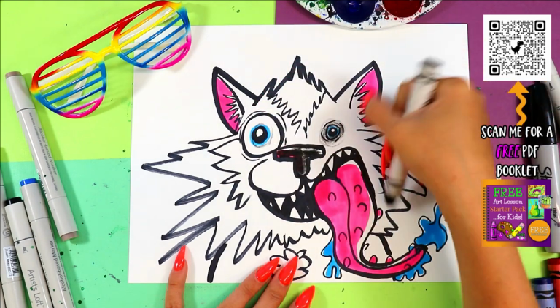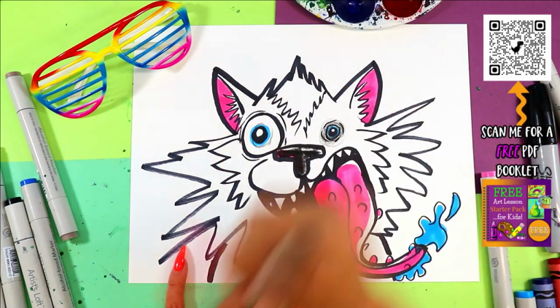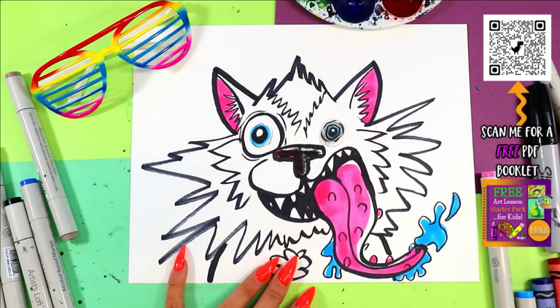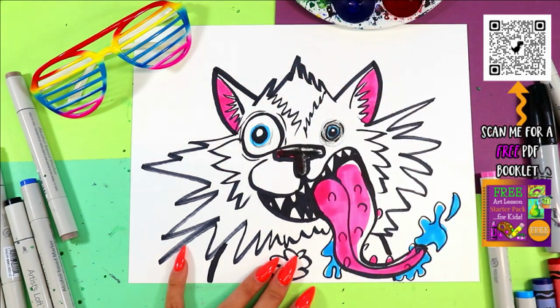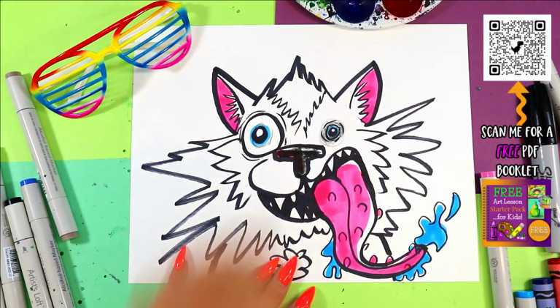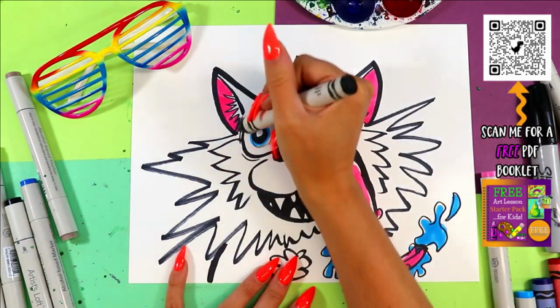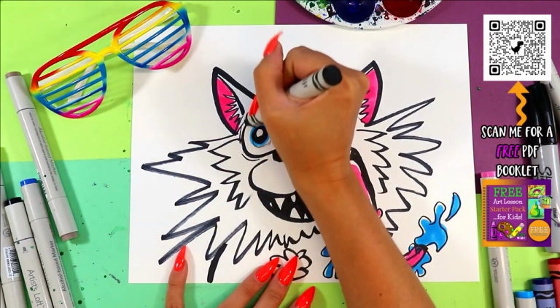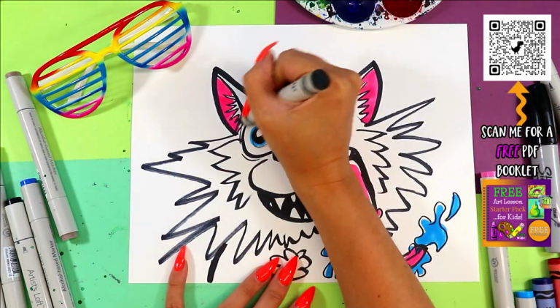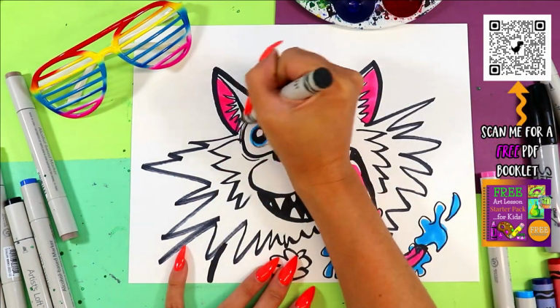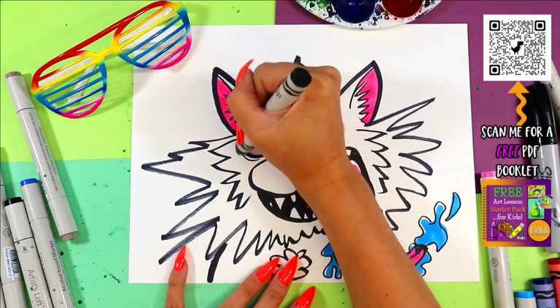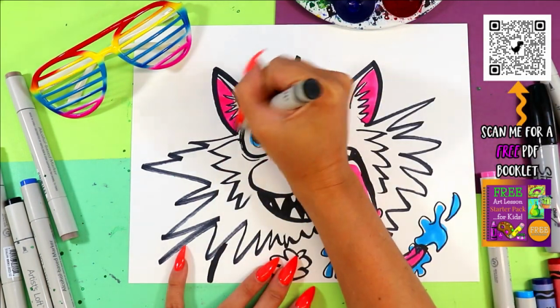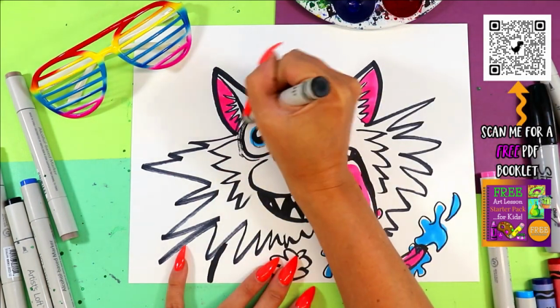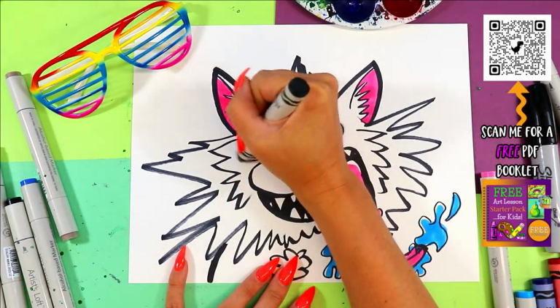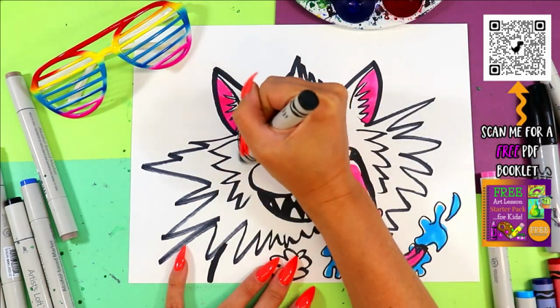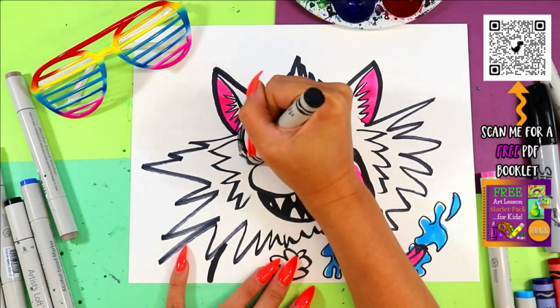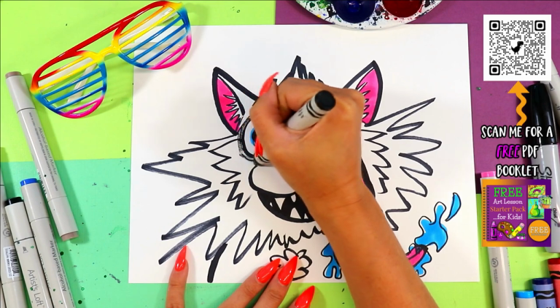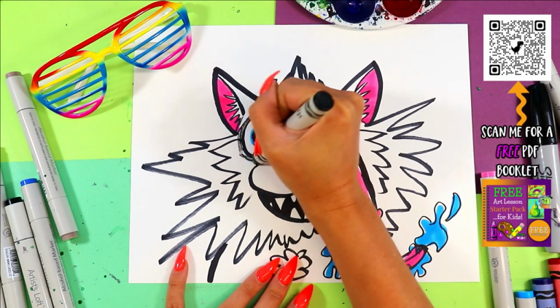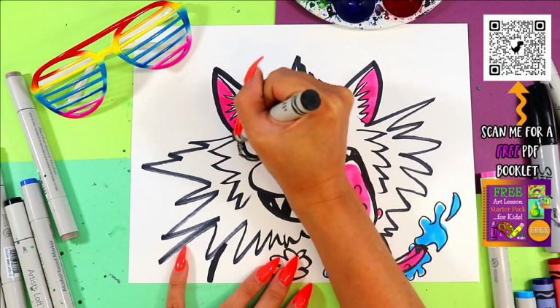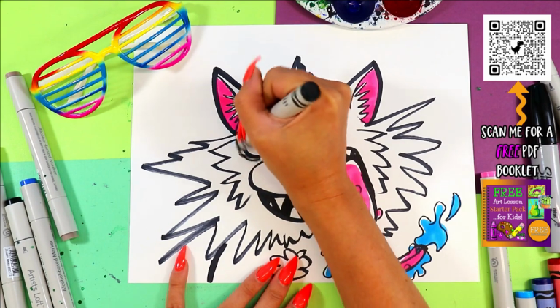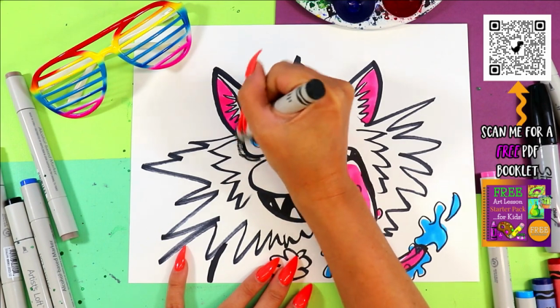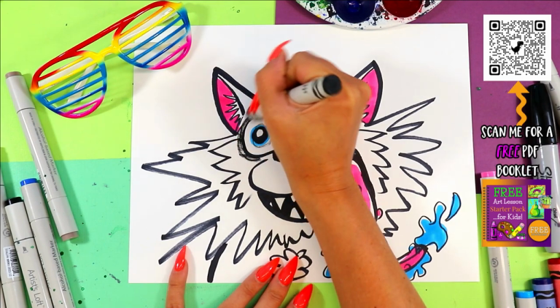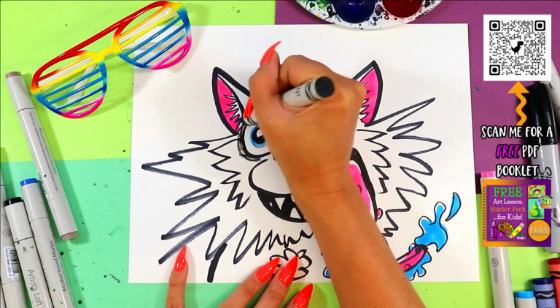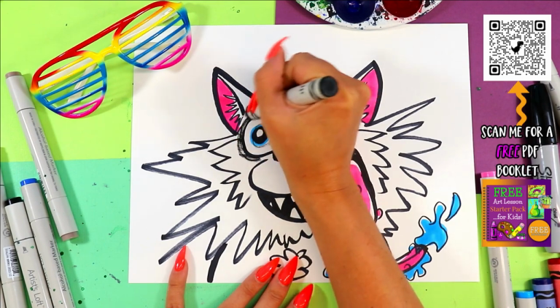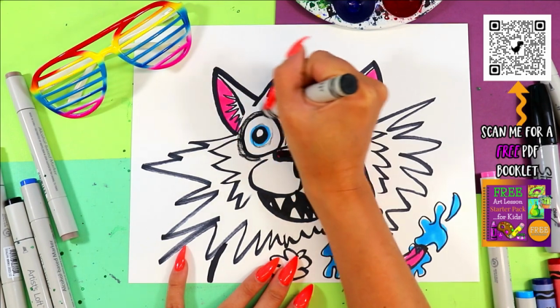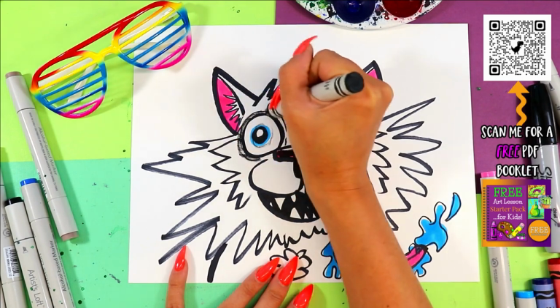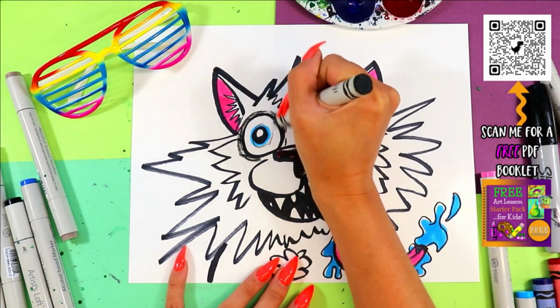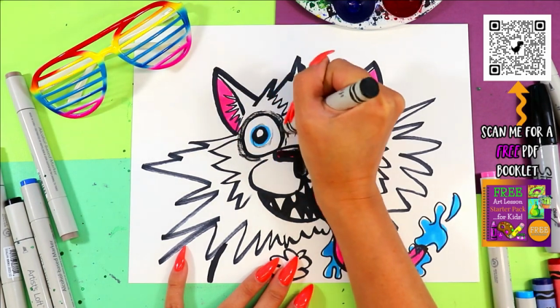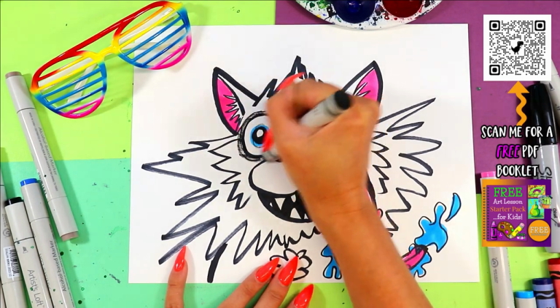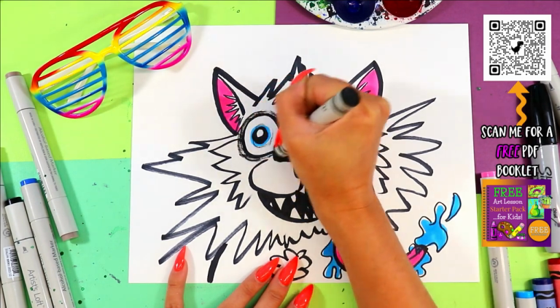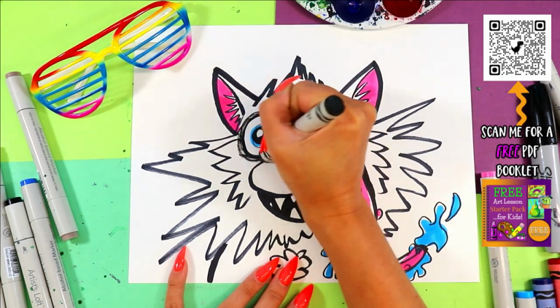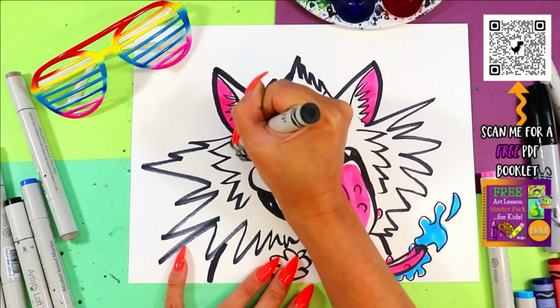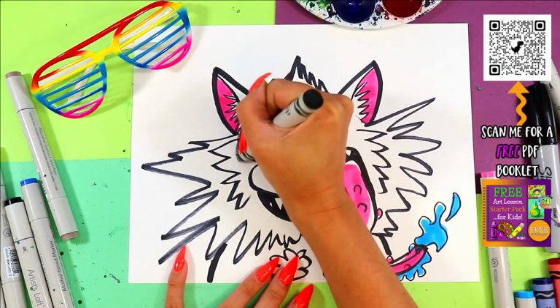I messed that whole eye up. Look at that. That's okay.